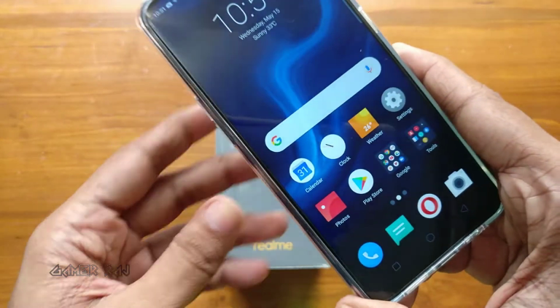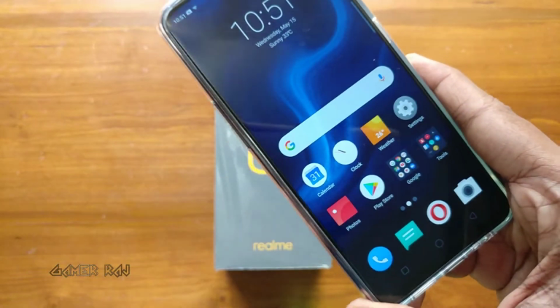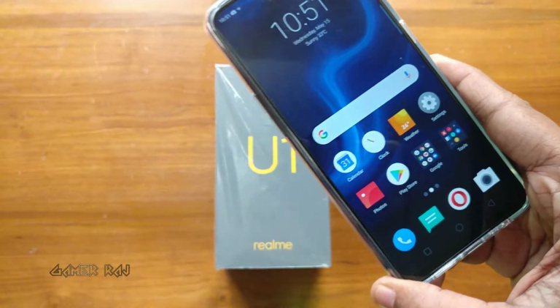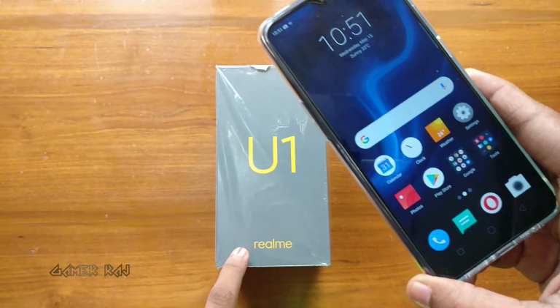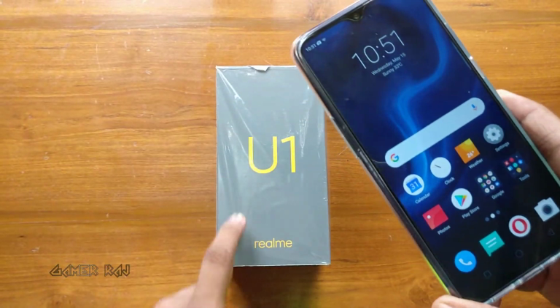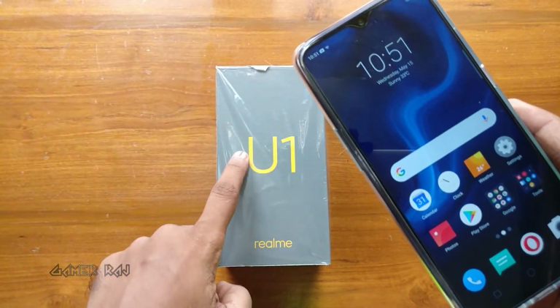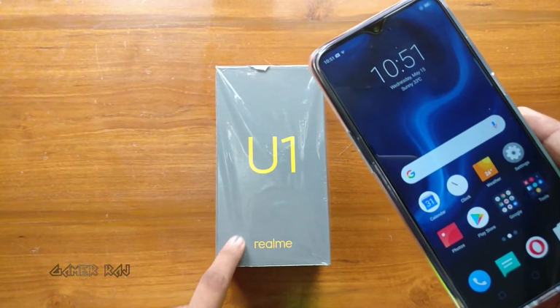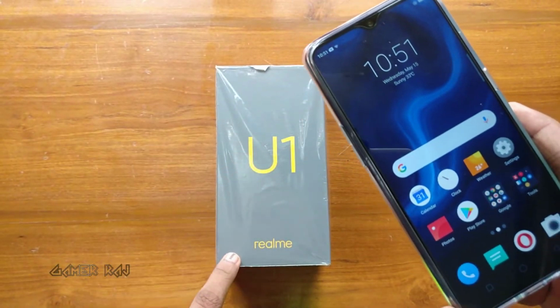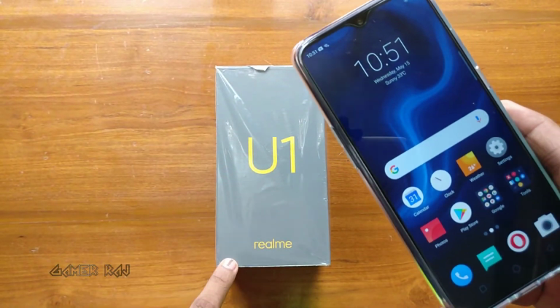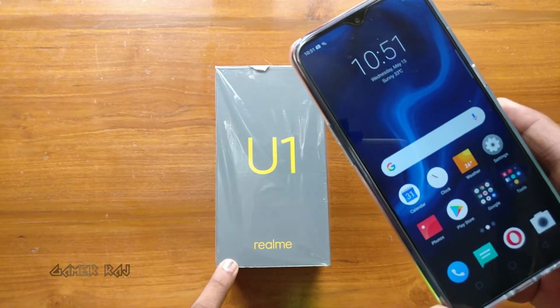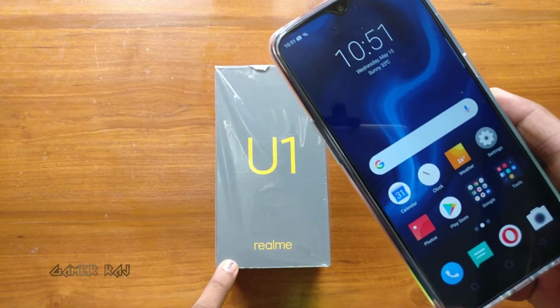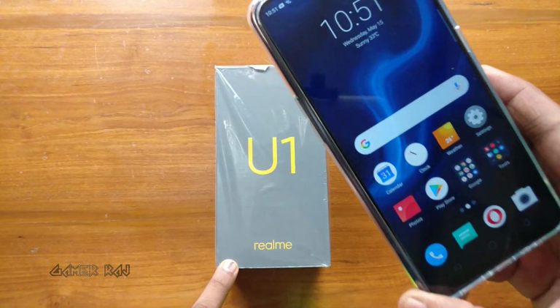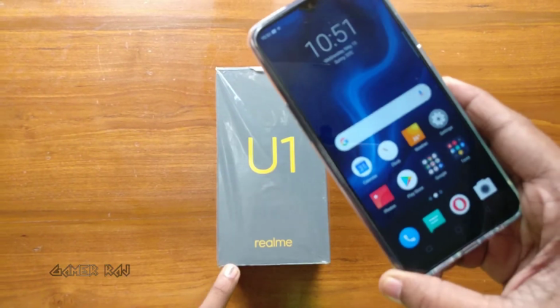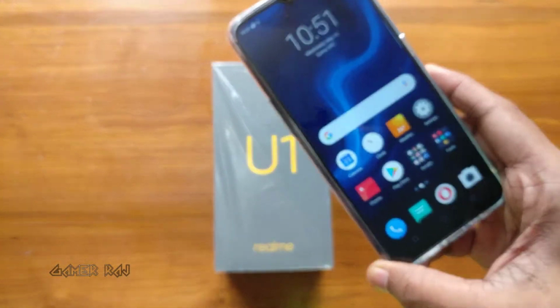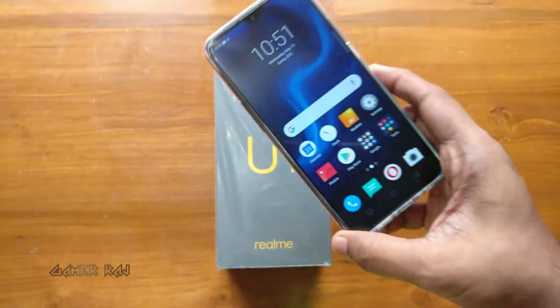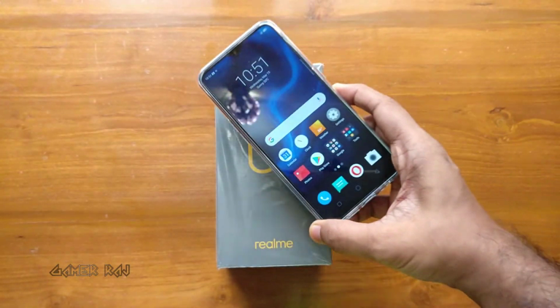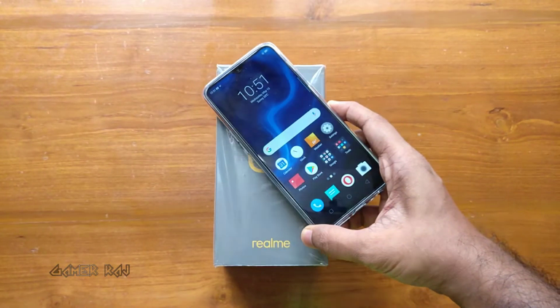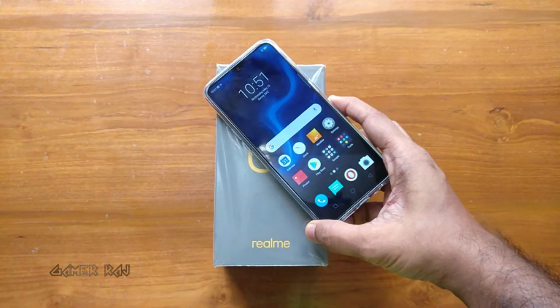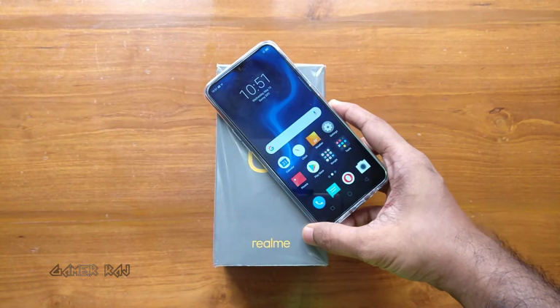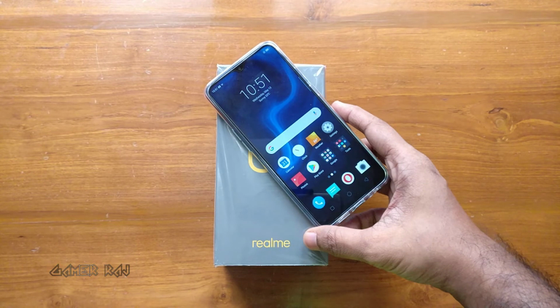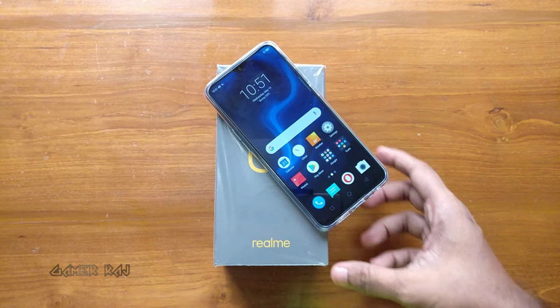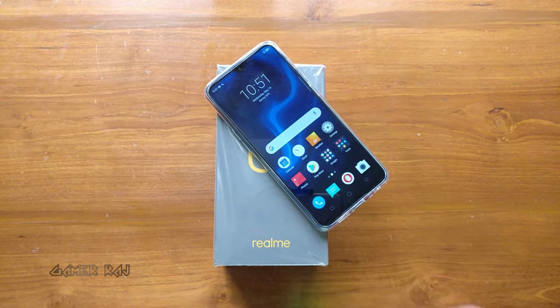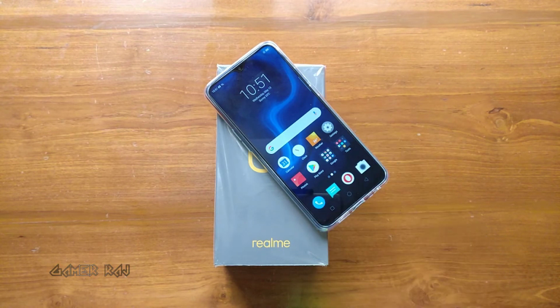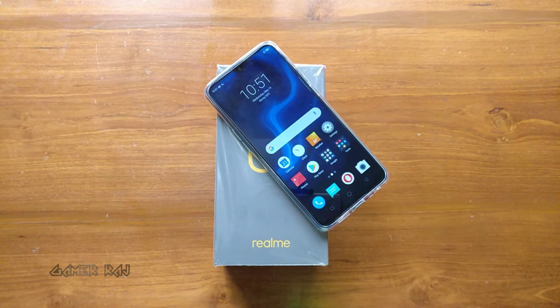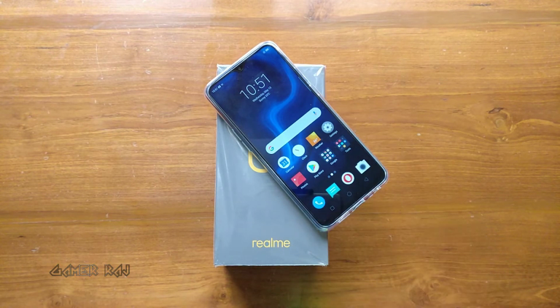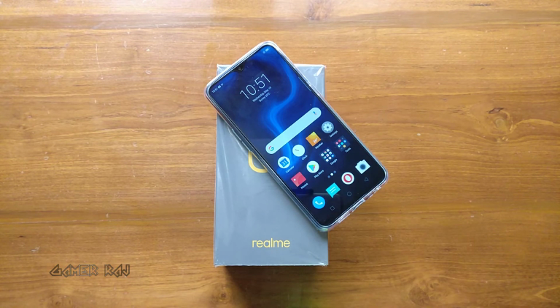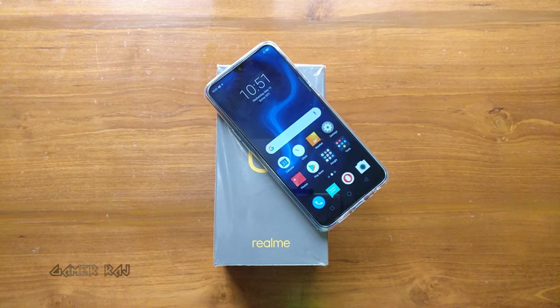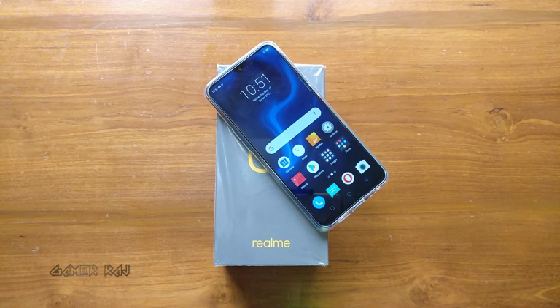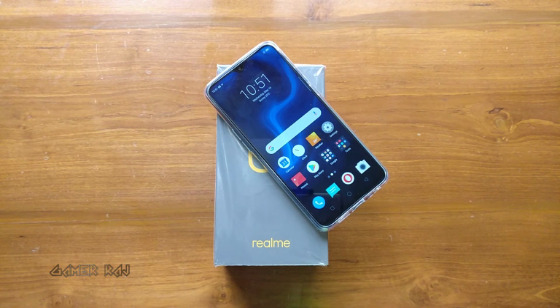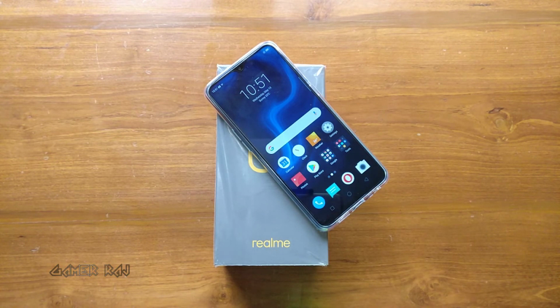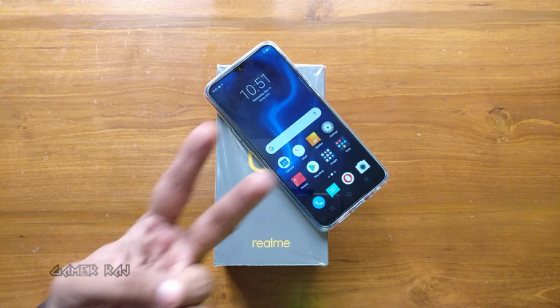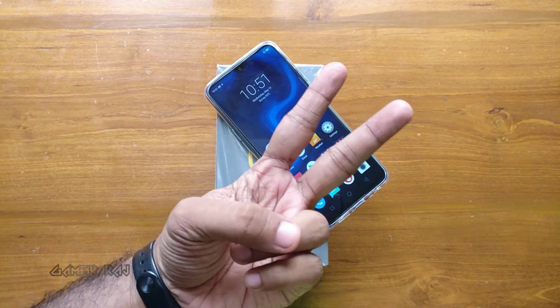That was the benchmarking and gaming performance test of the Realme U1. Hope the video was useful. Peace.